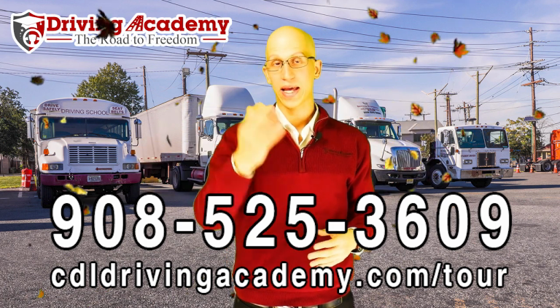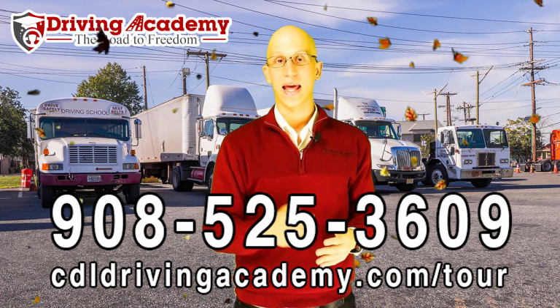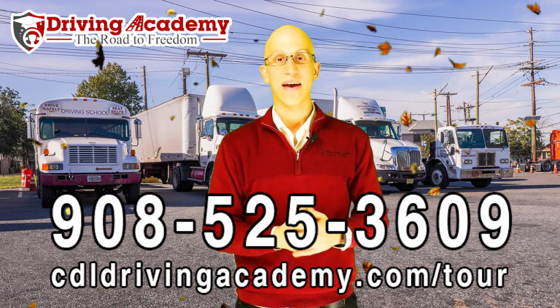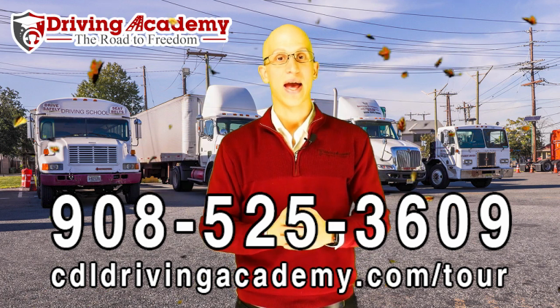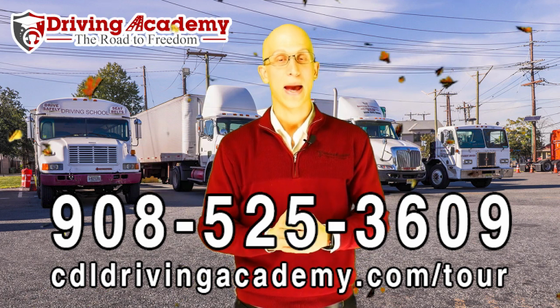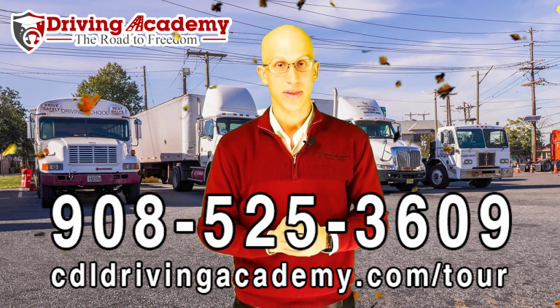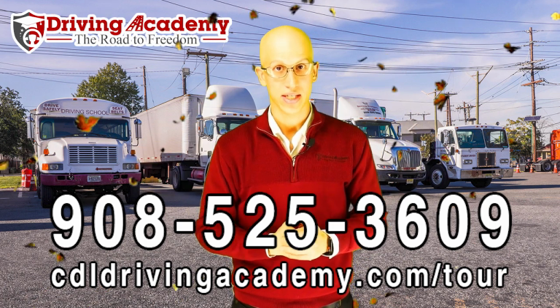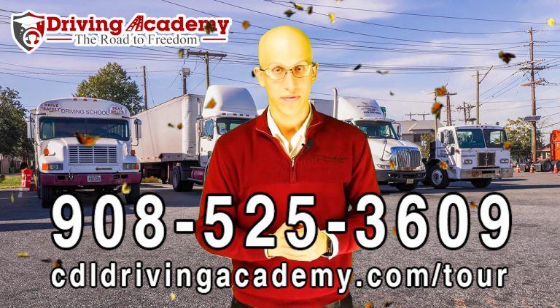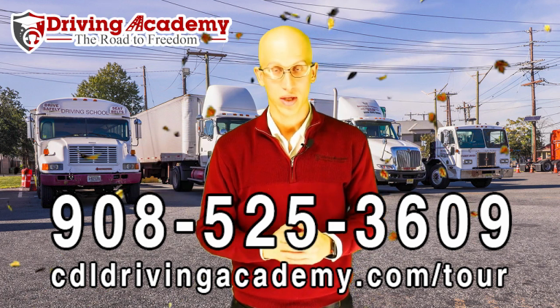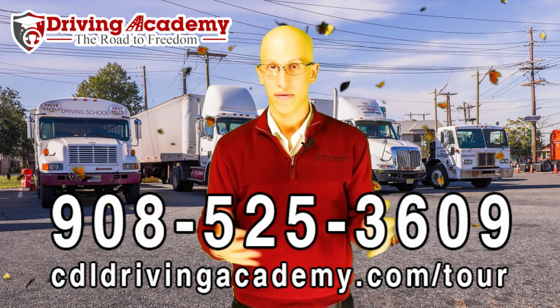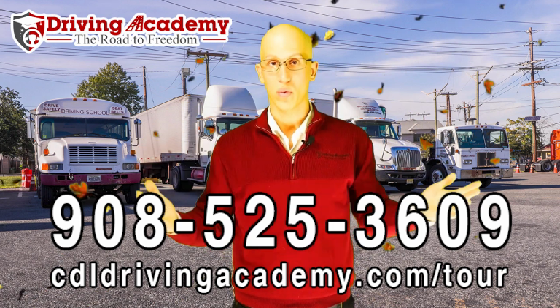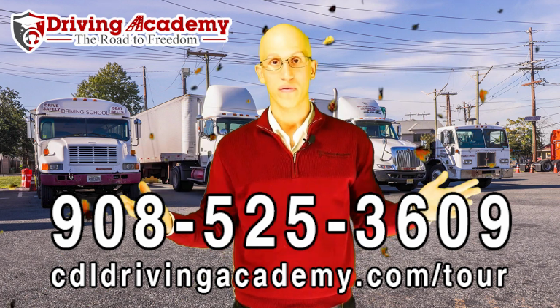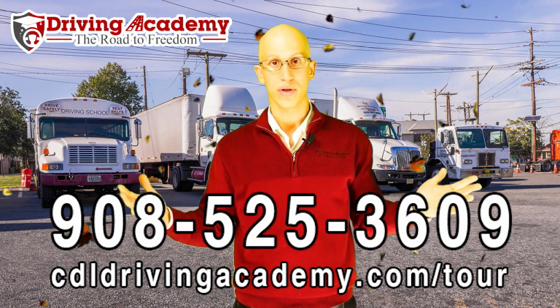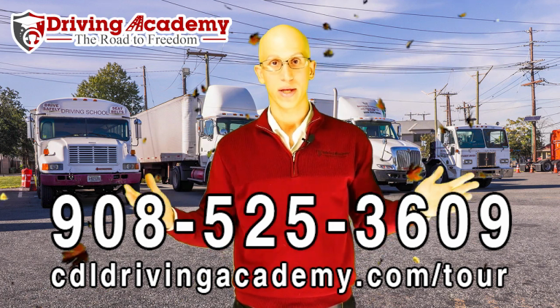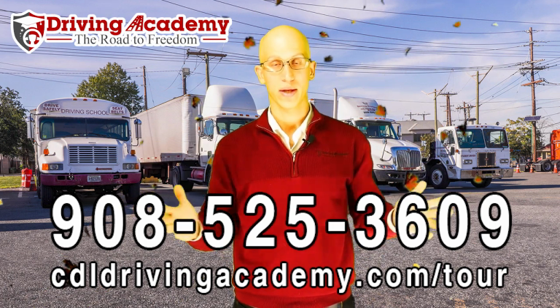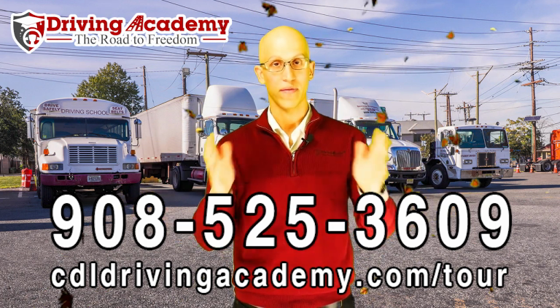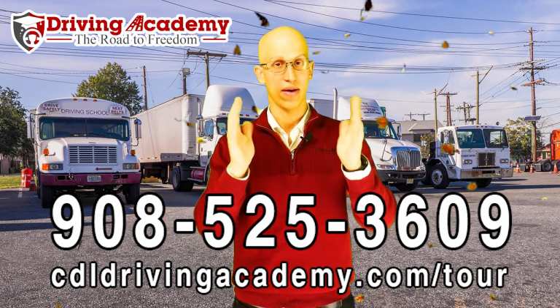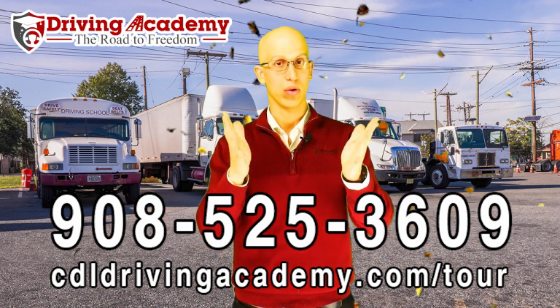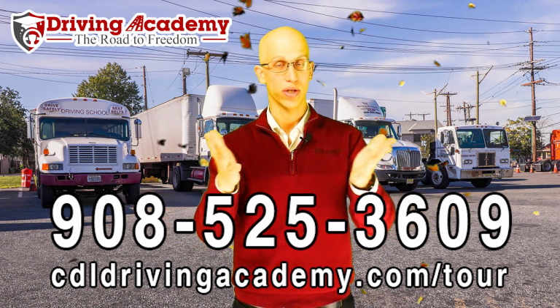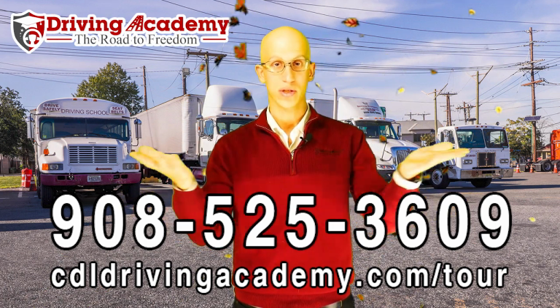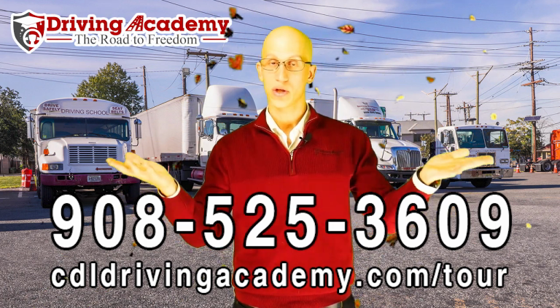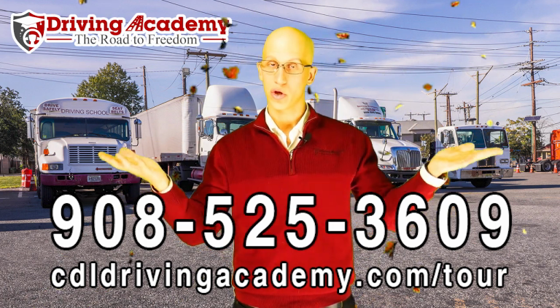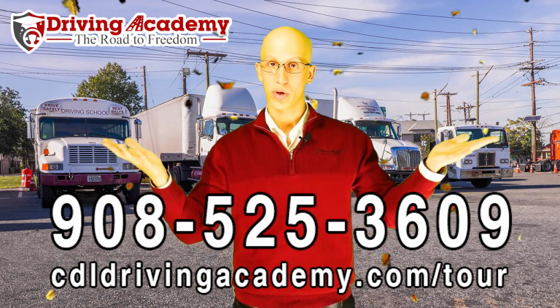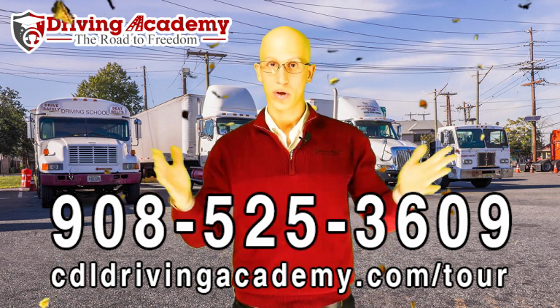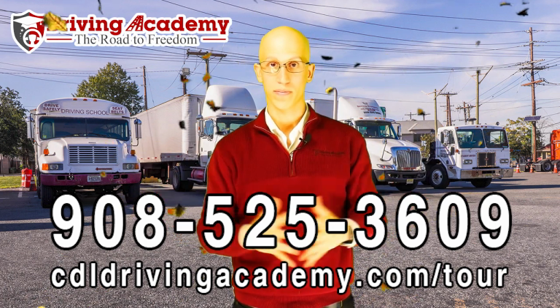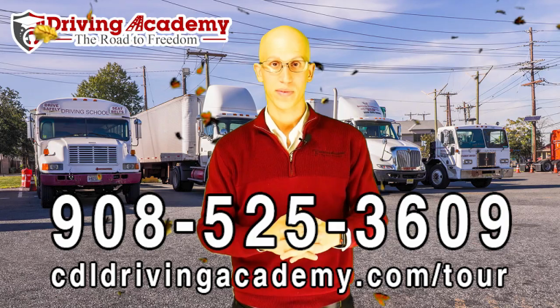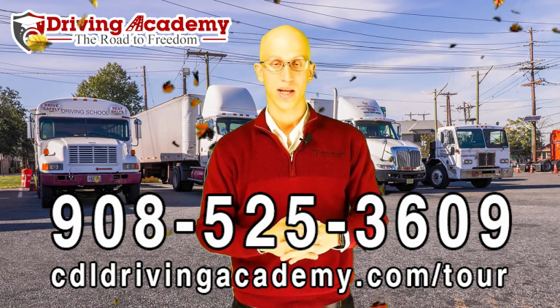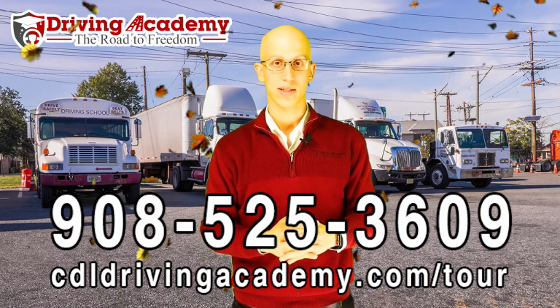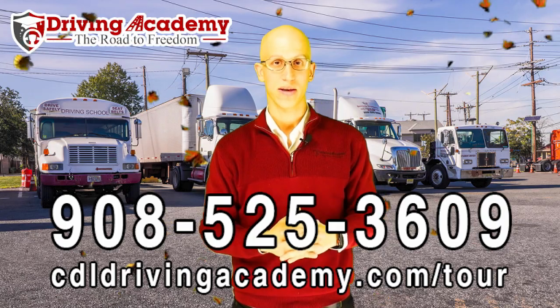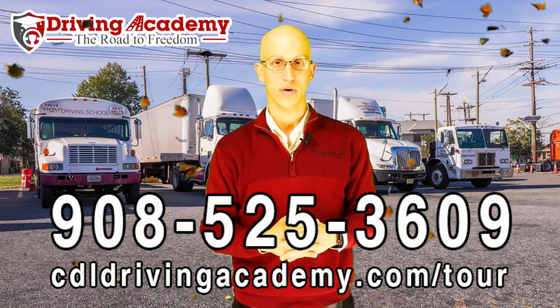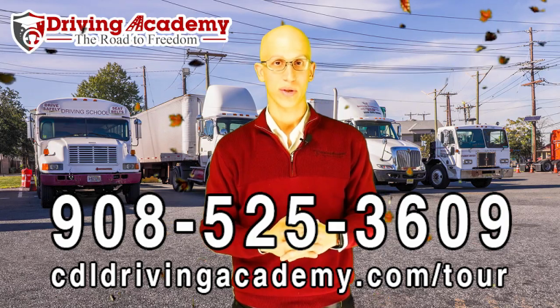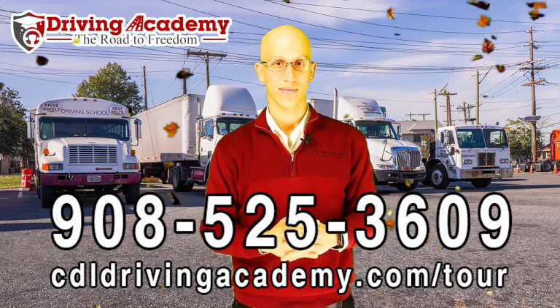Again, have a happy Thanksgiving. Have a wonderful day. And if you have any questions, you know where to call. Thanks, have a good one.